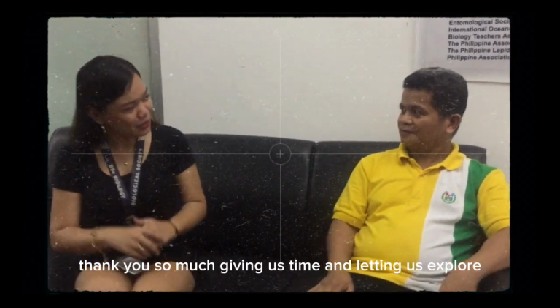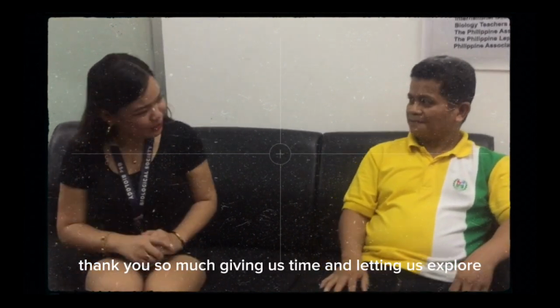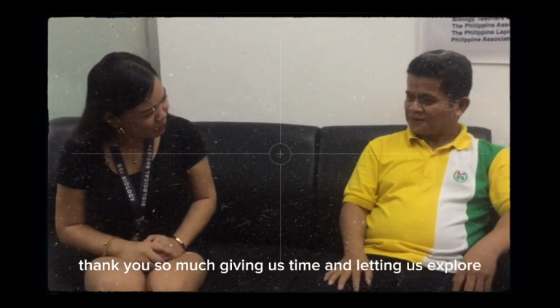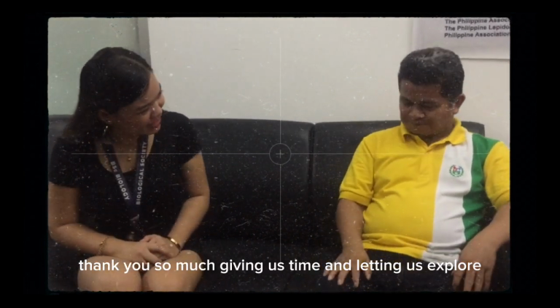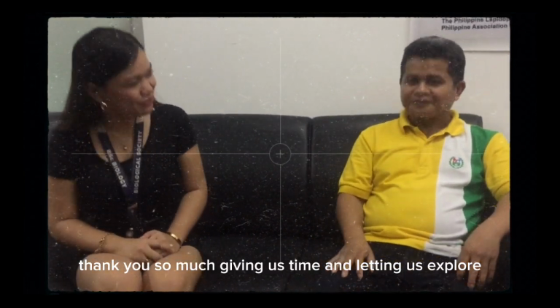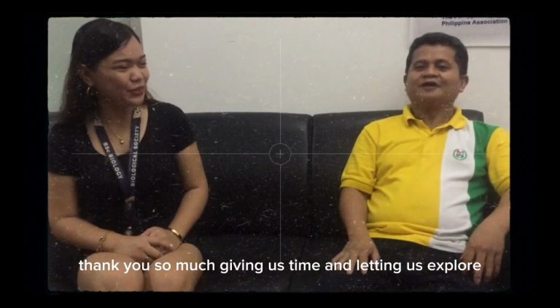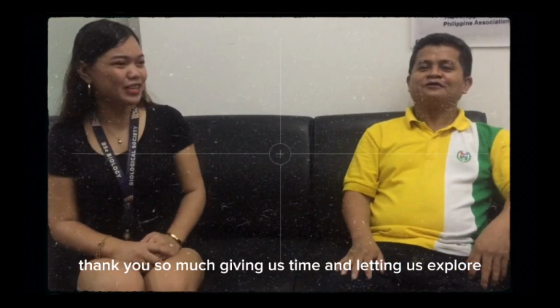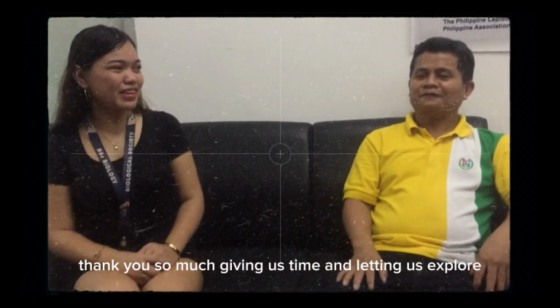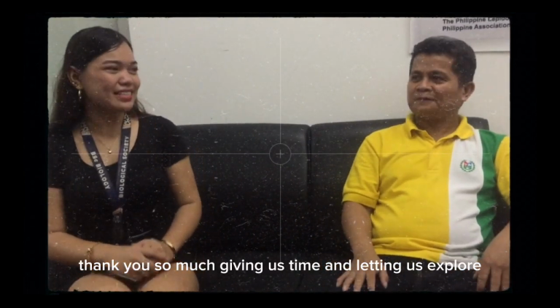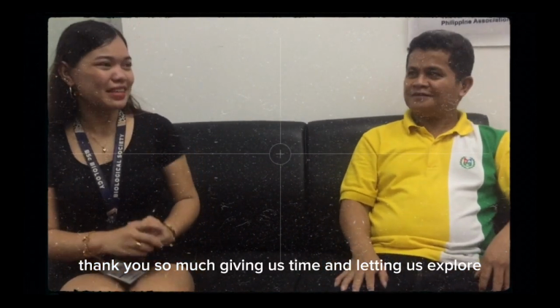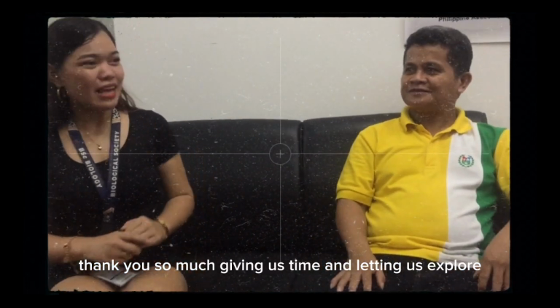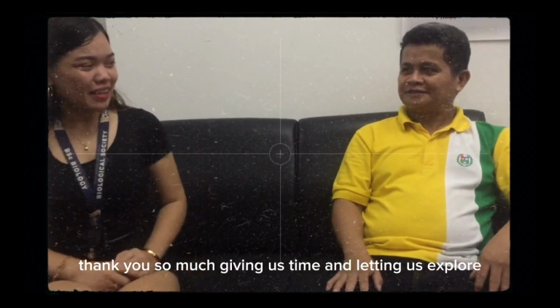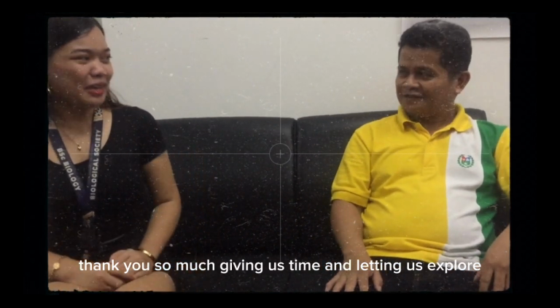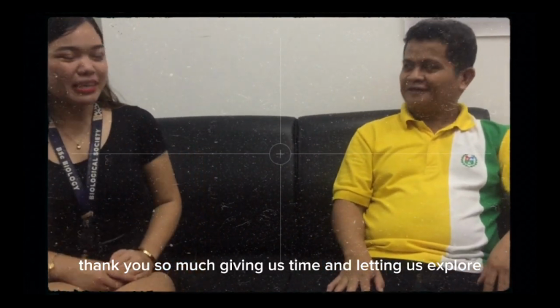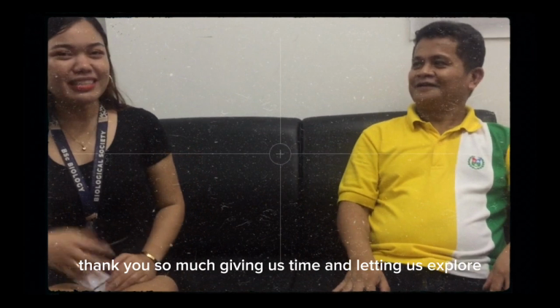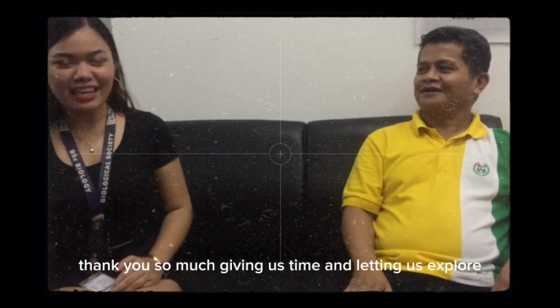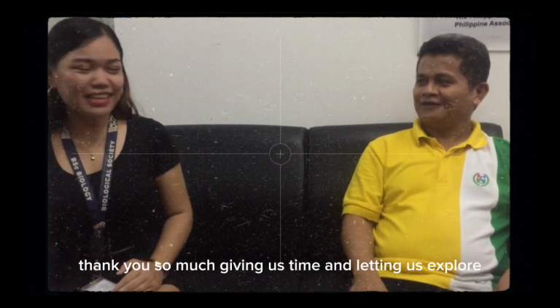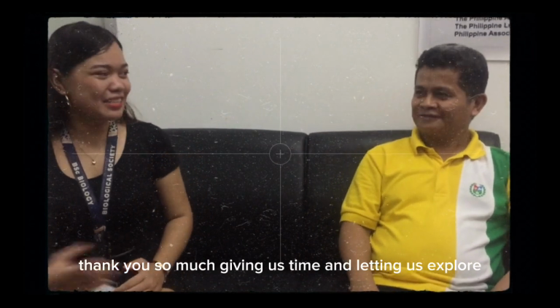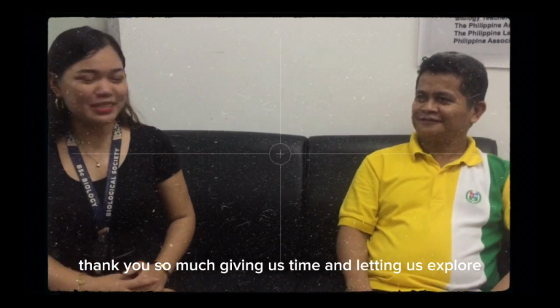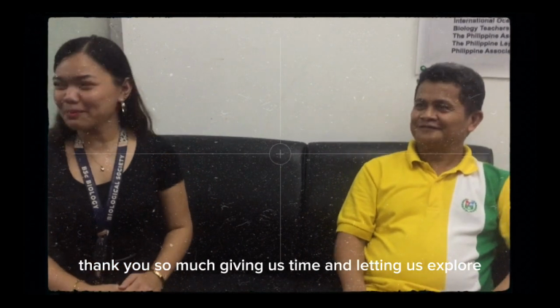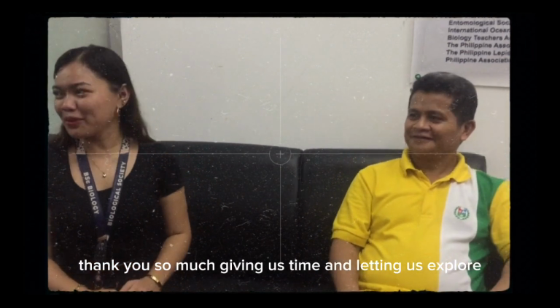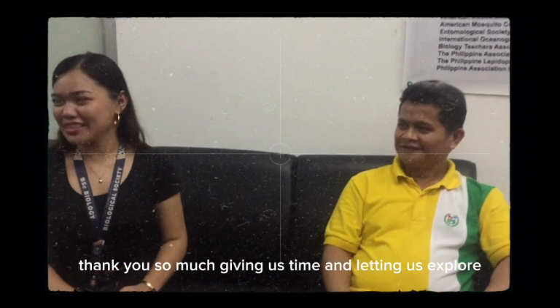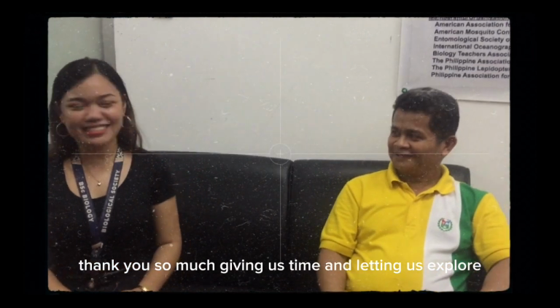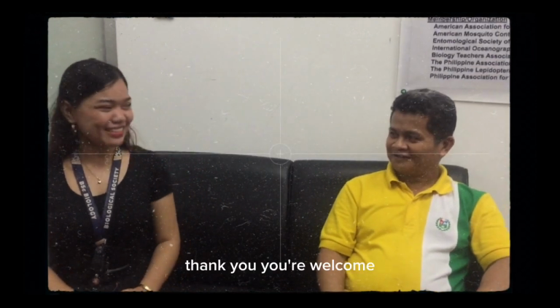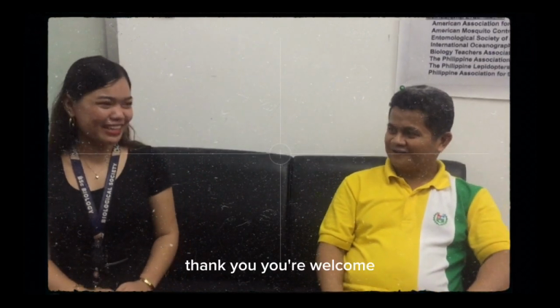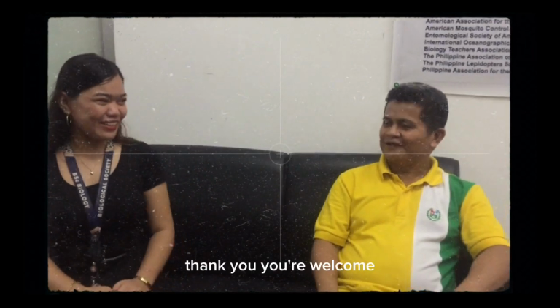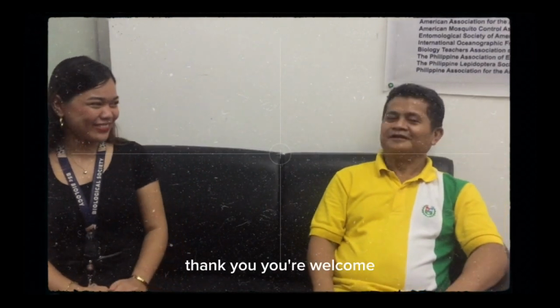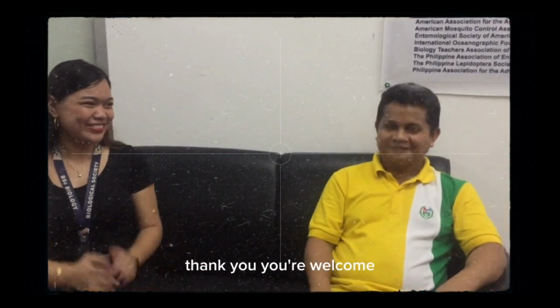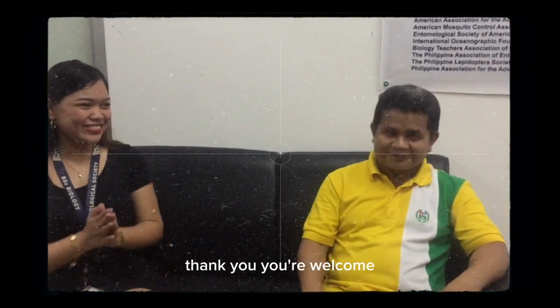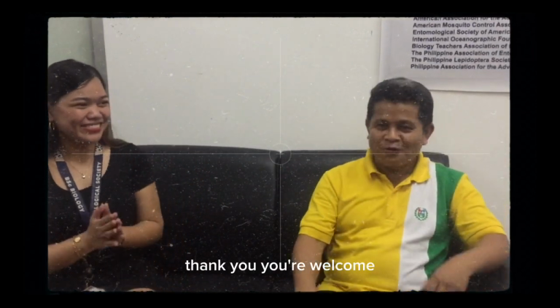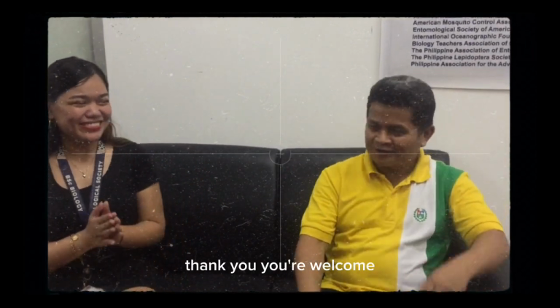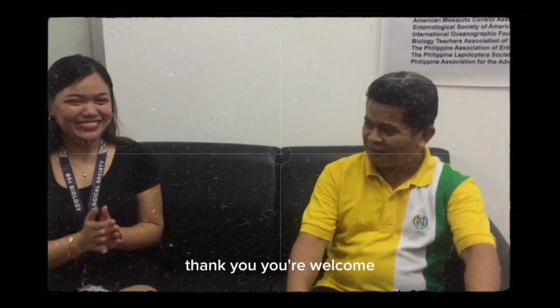Thank you so much for giving us your time and letting us proceed with this. You're welcome.